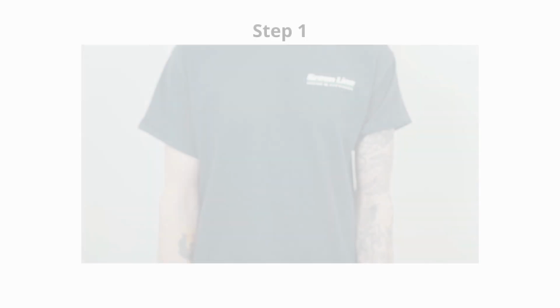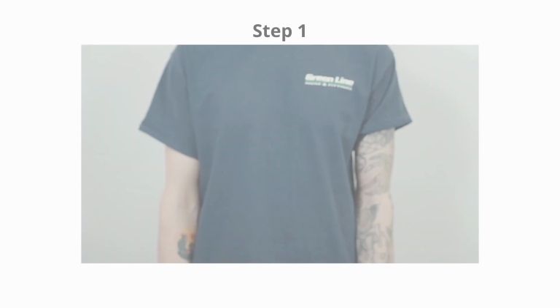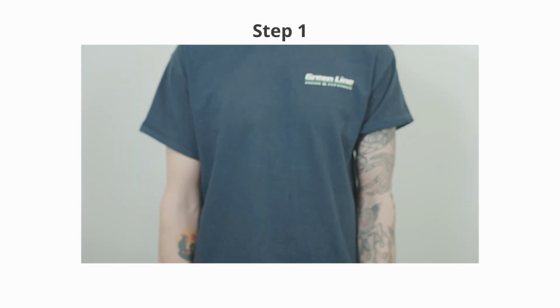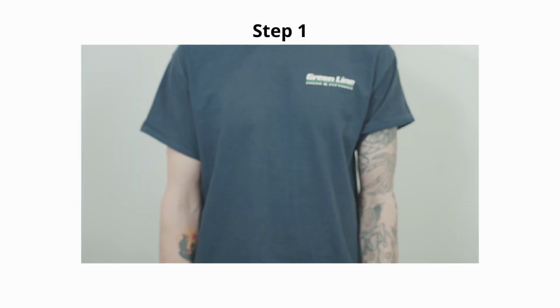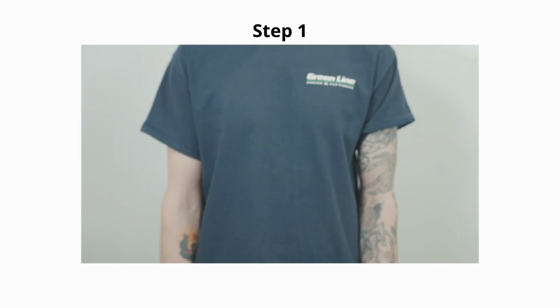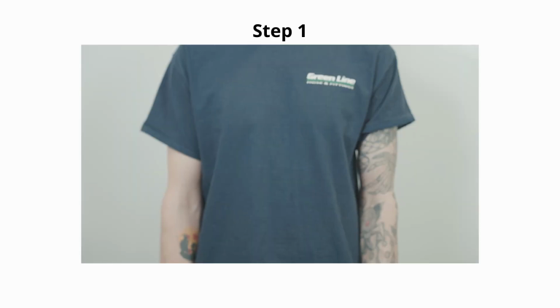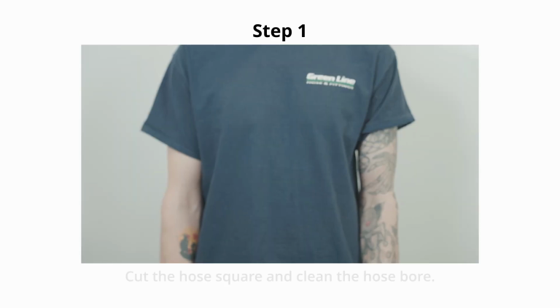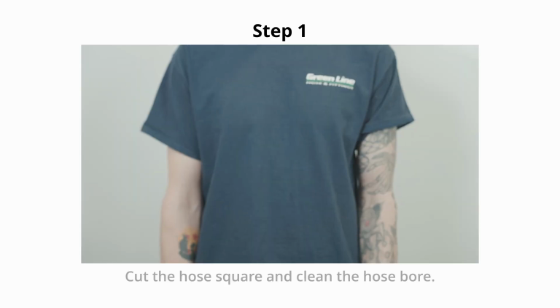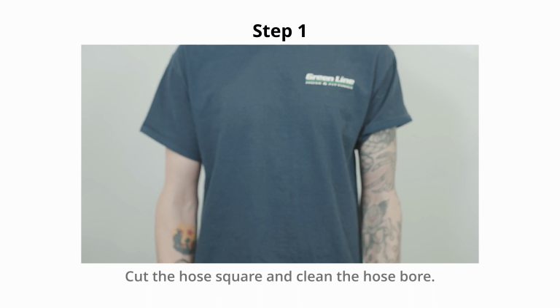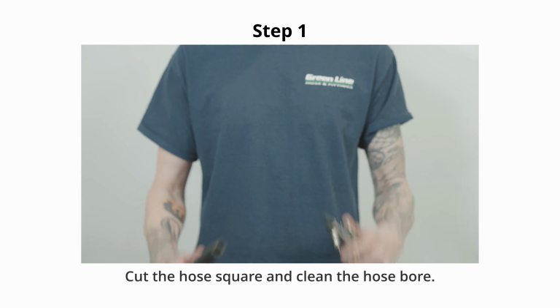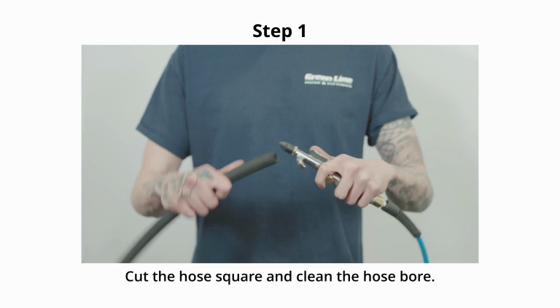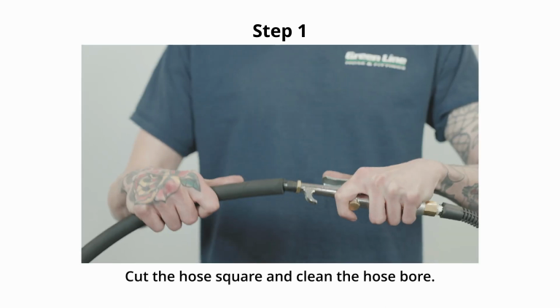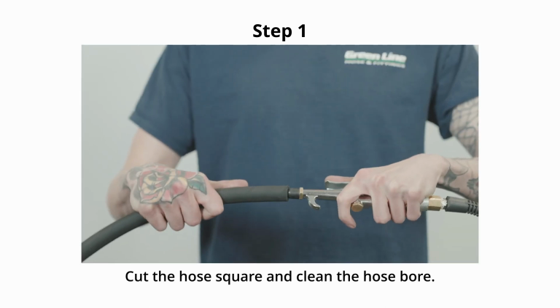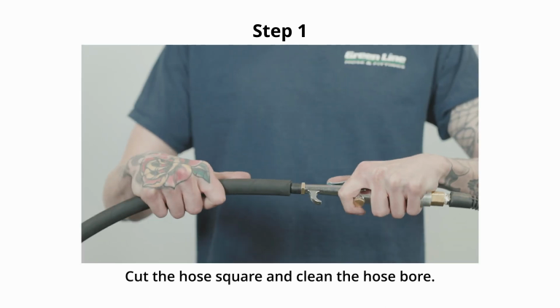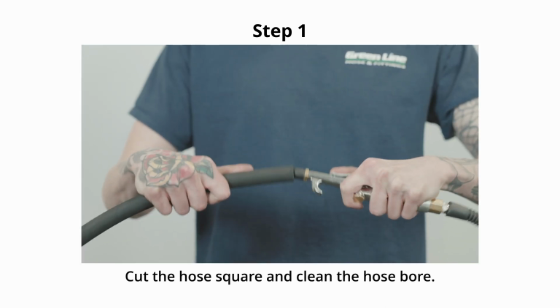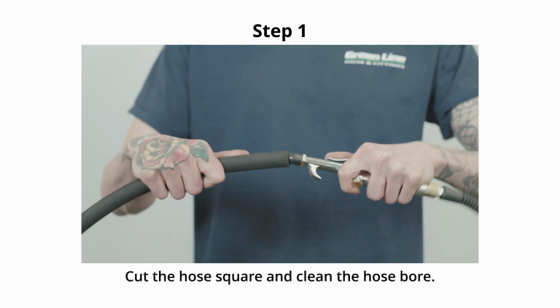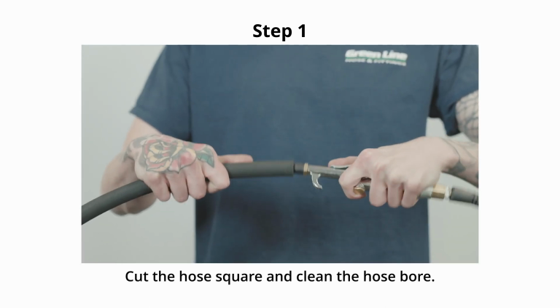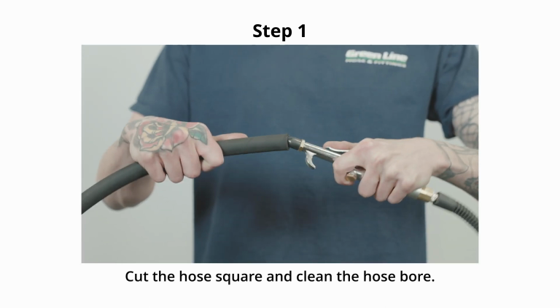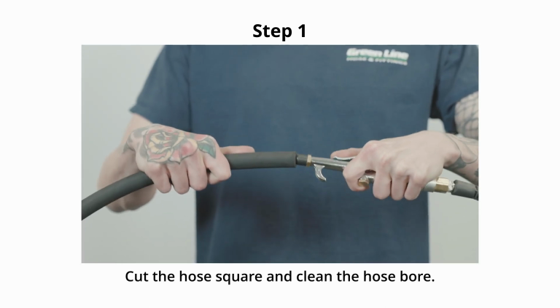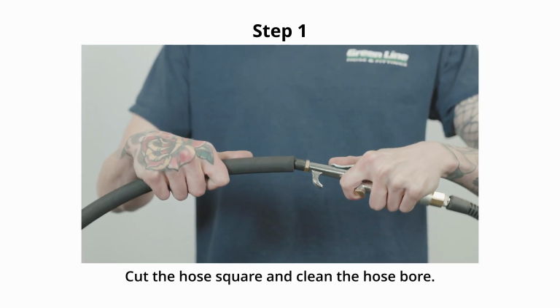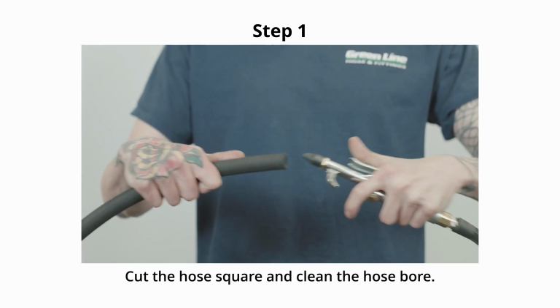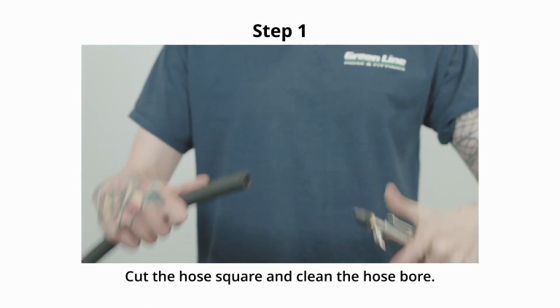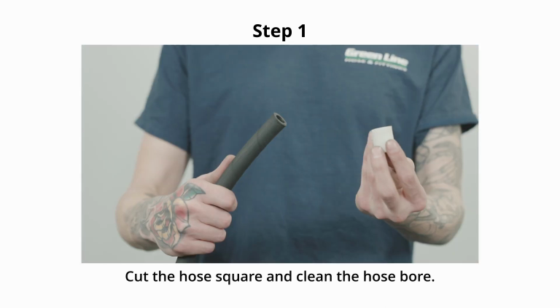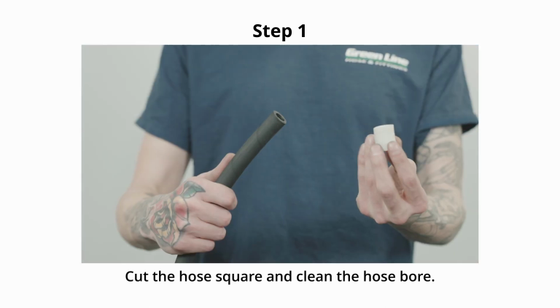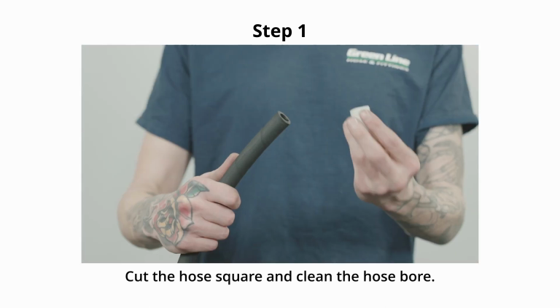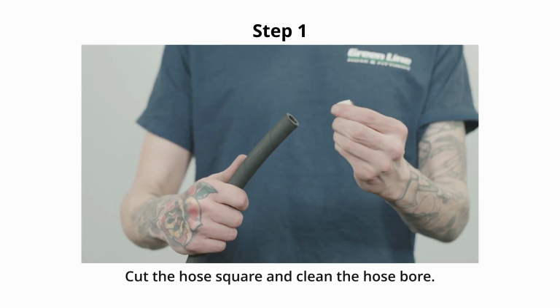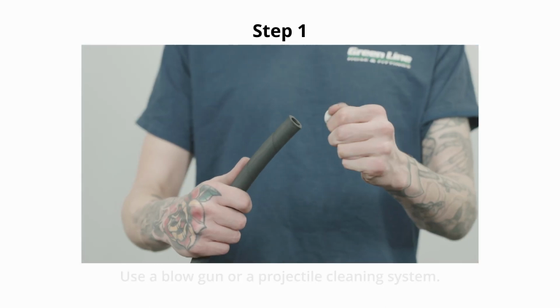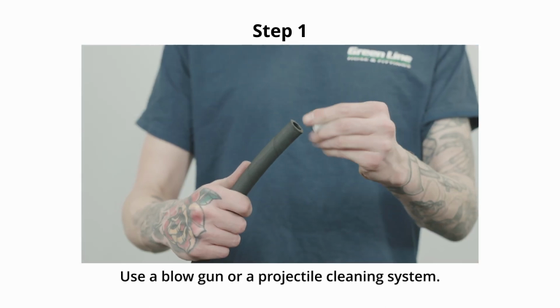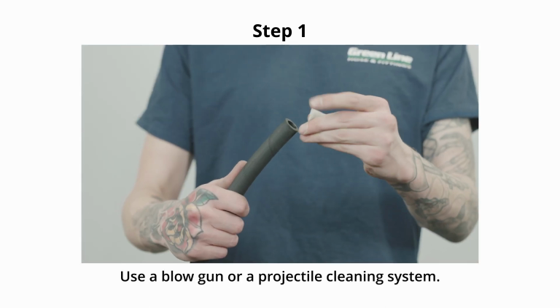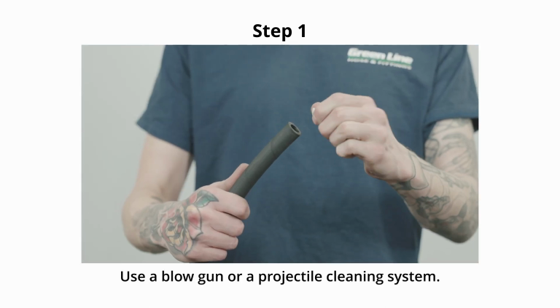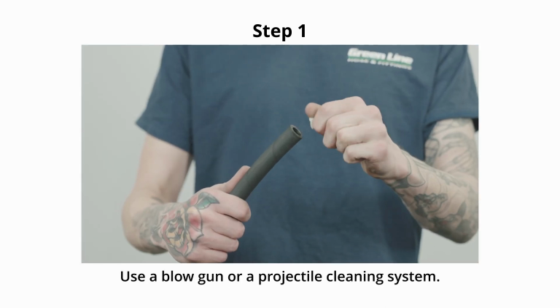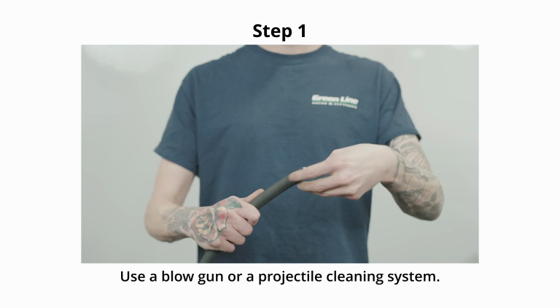Step 1. Cut the hose square and clean the hose bore using a blowgun or a projectile cleaning system.